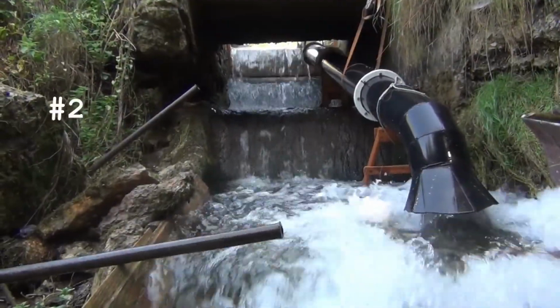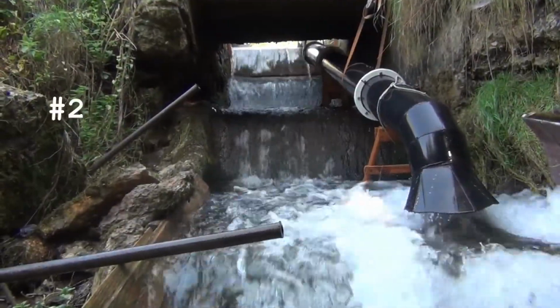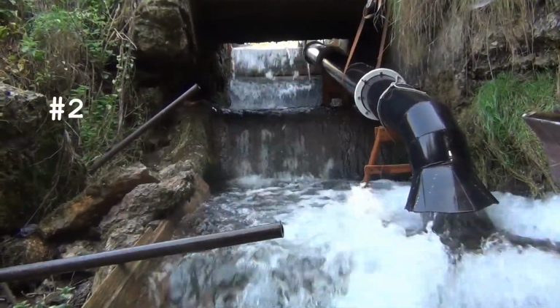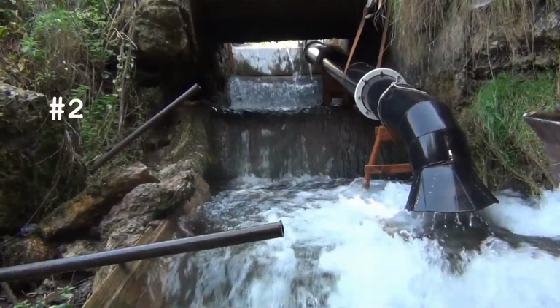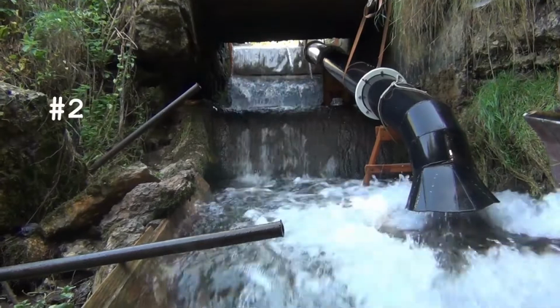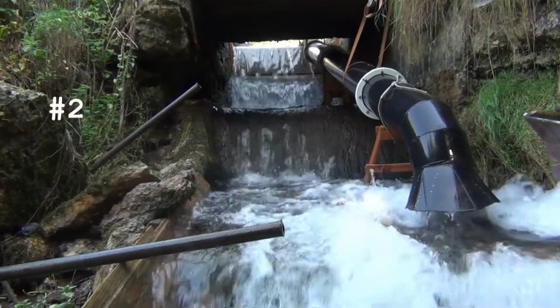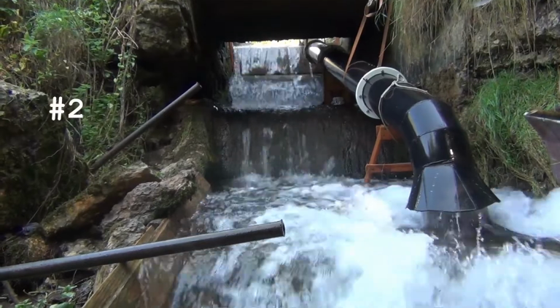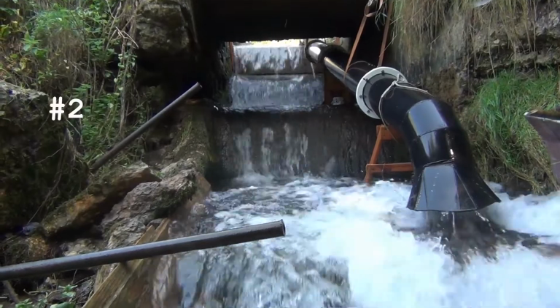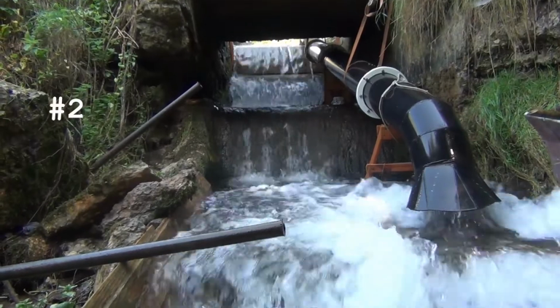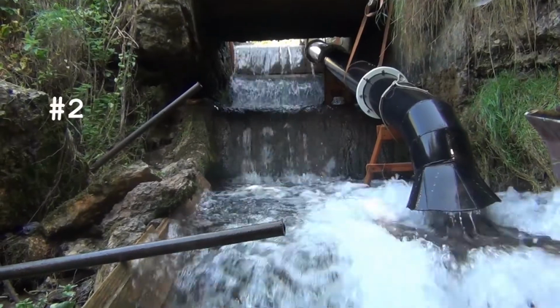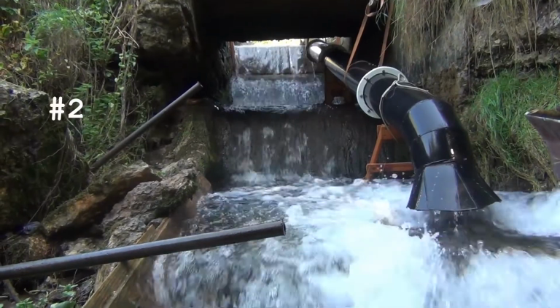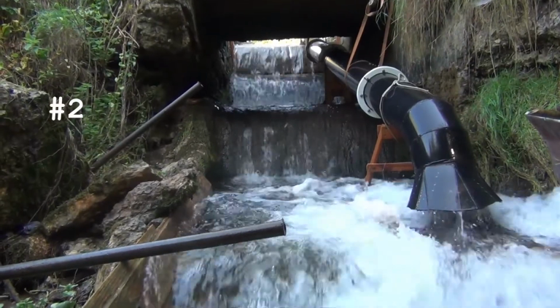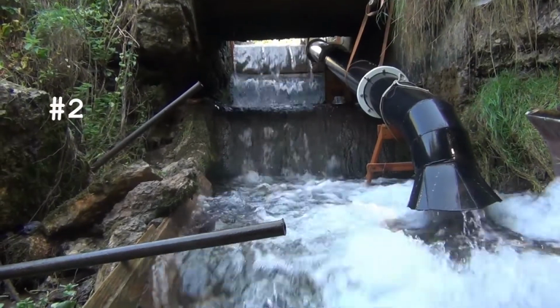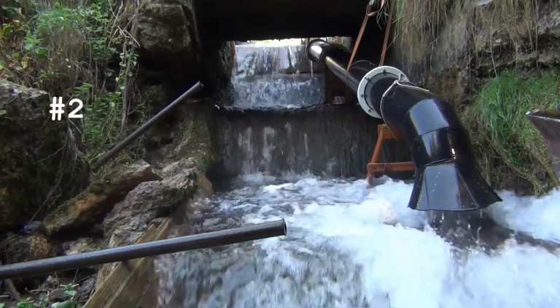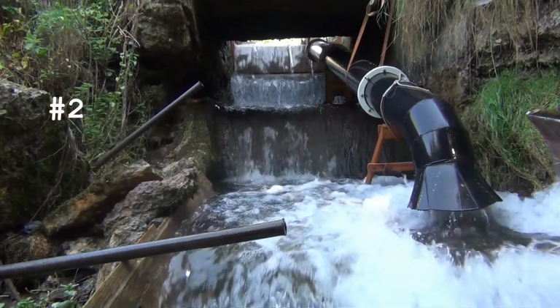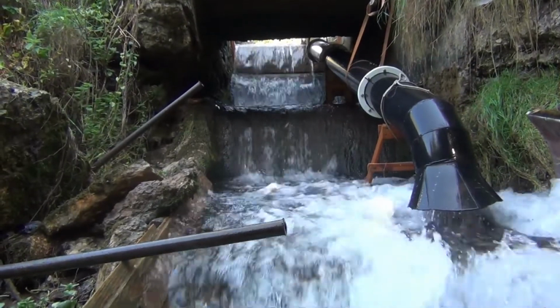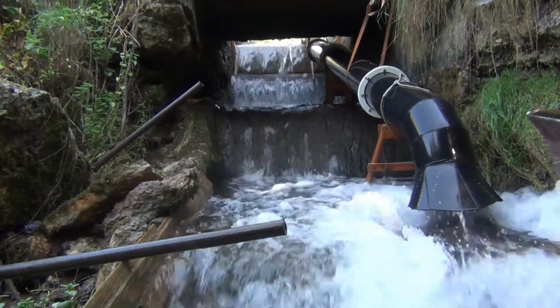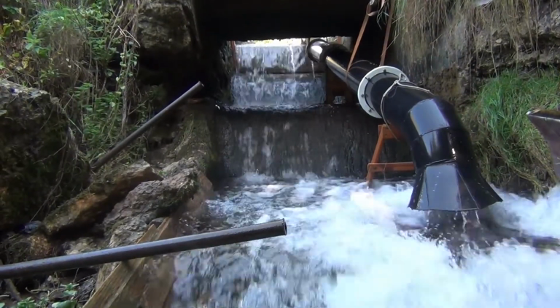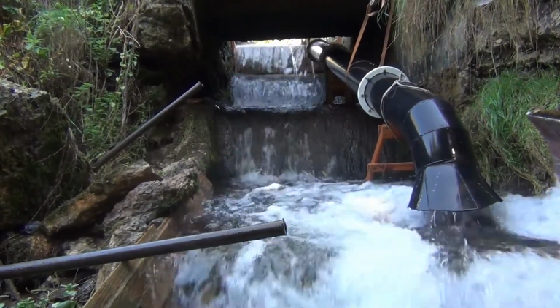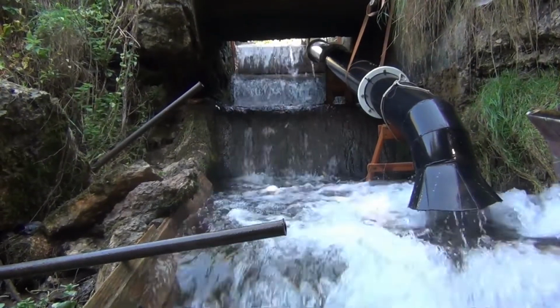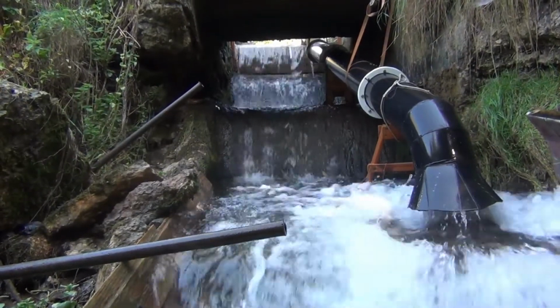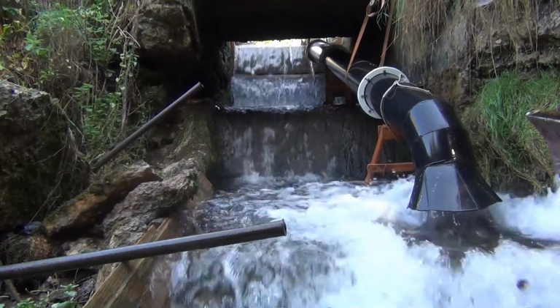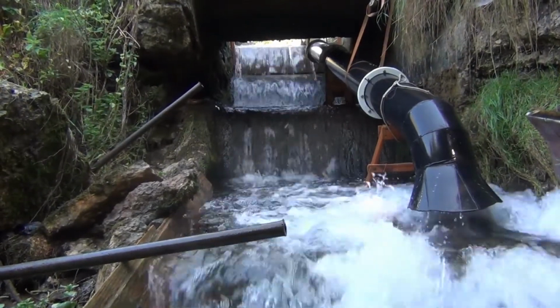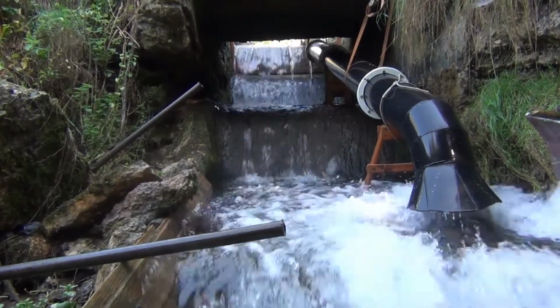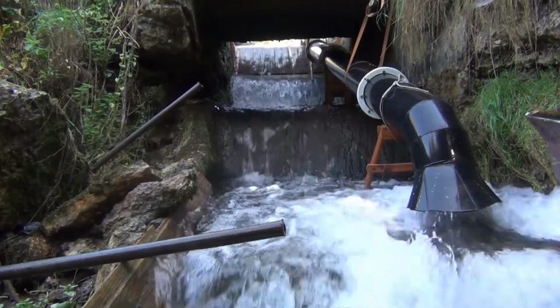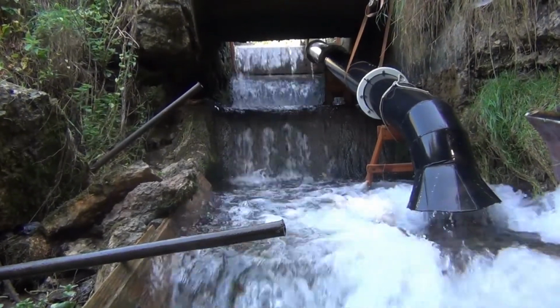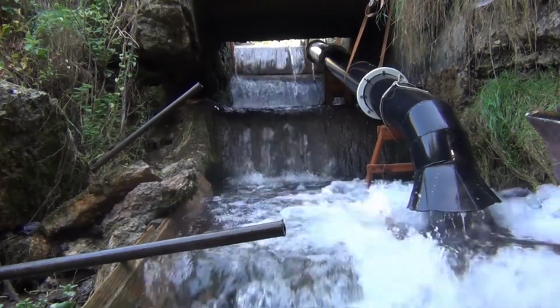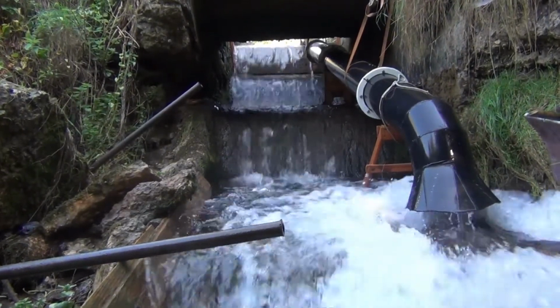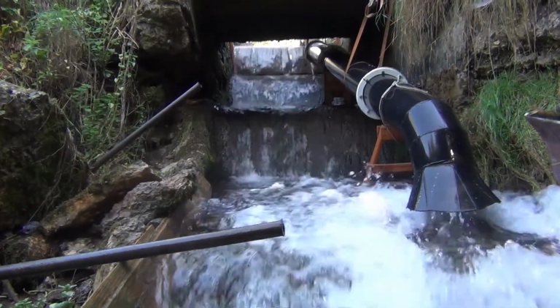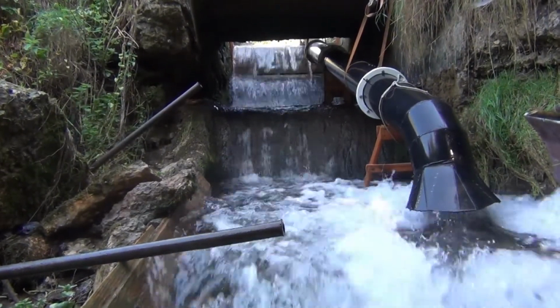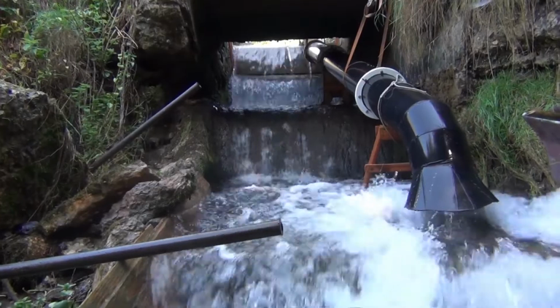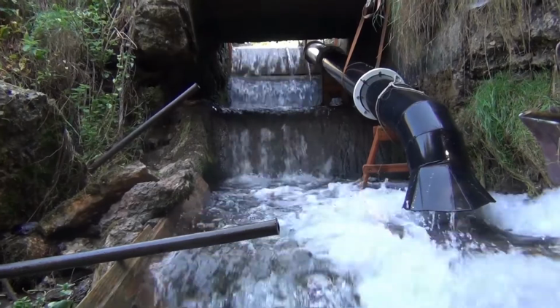Secondly, the canal has a gentle slope which lengthens the pipeline, increases costs, and causes energy losses.